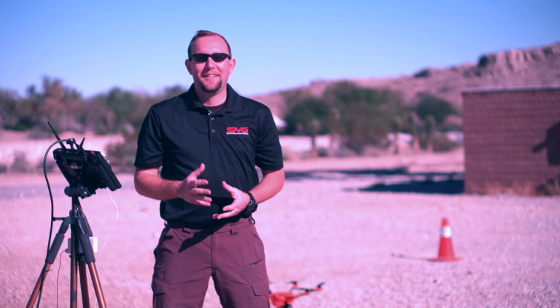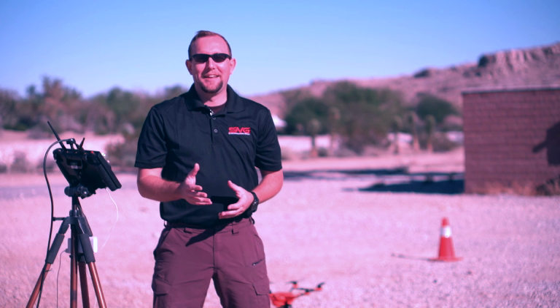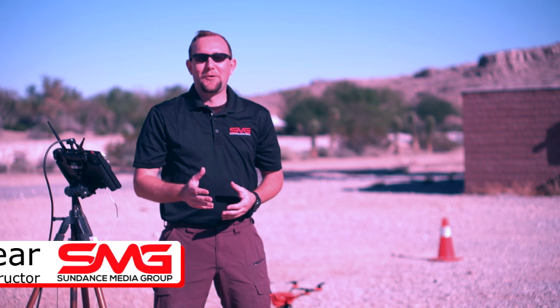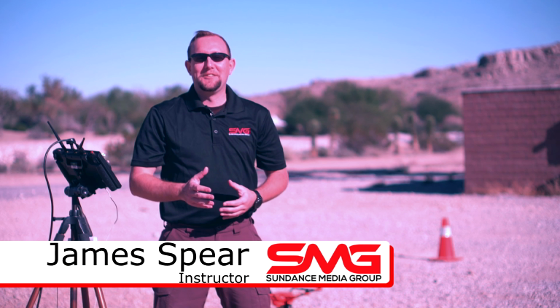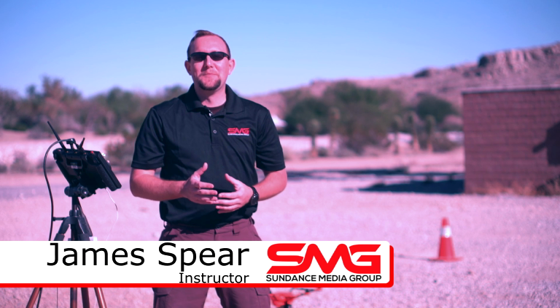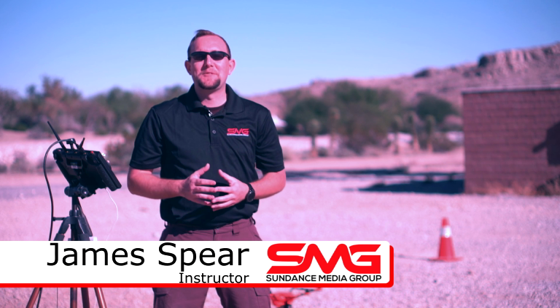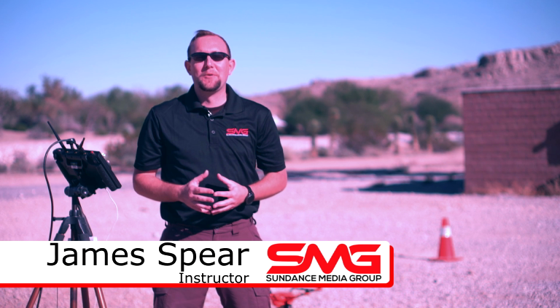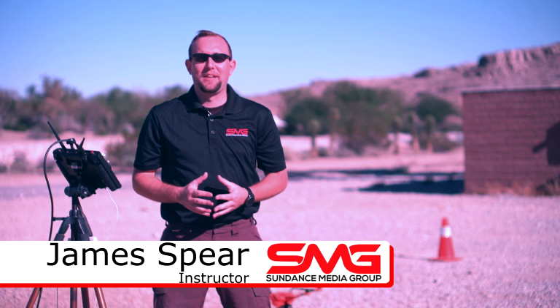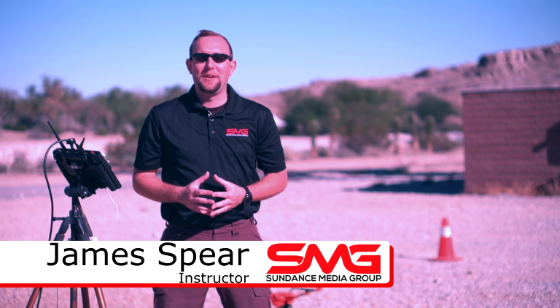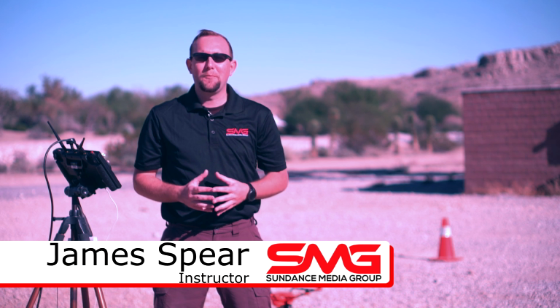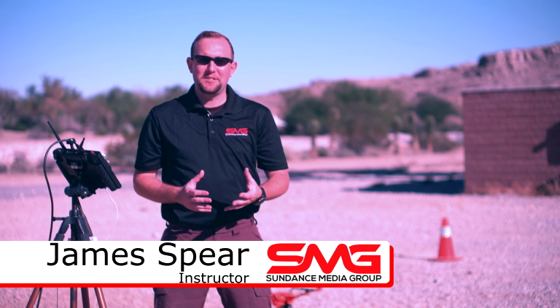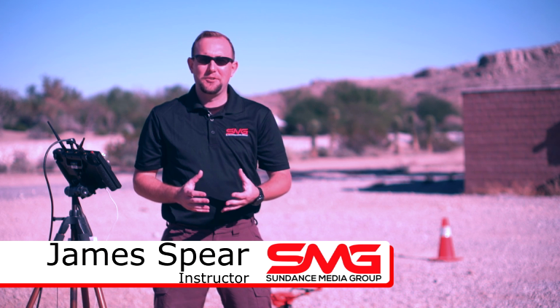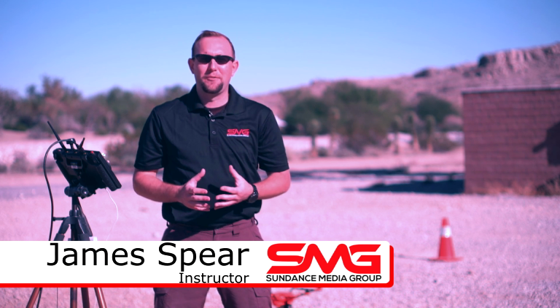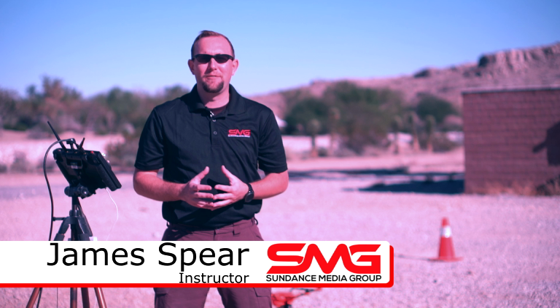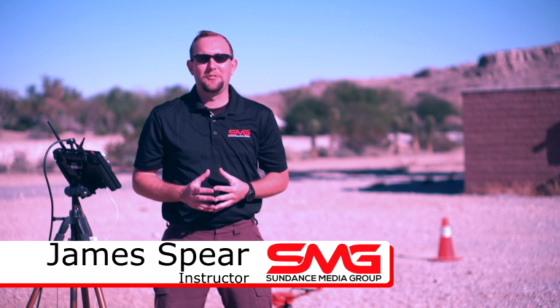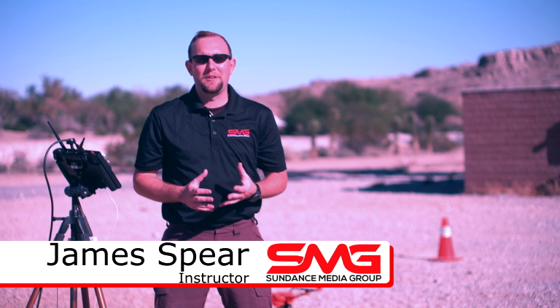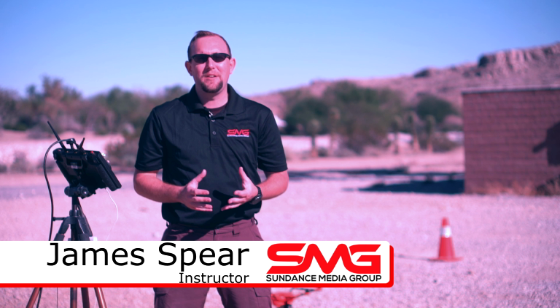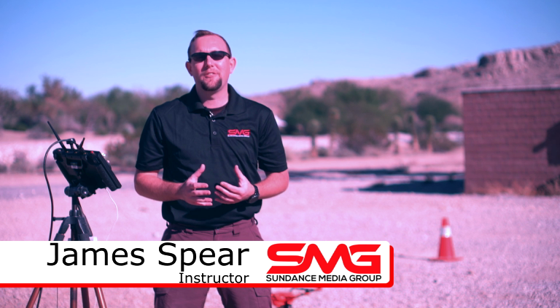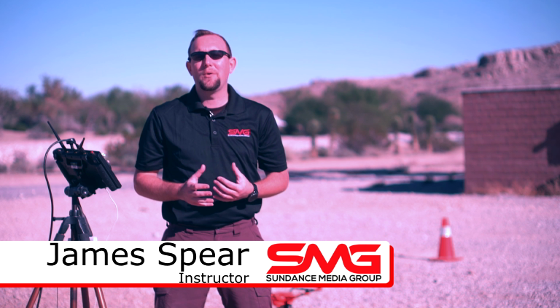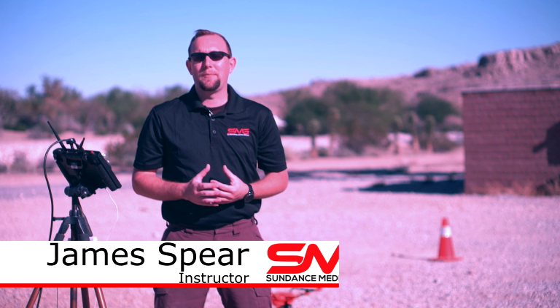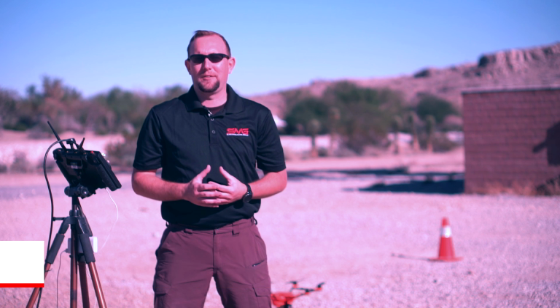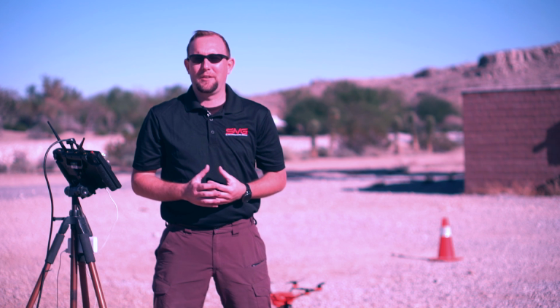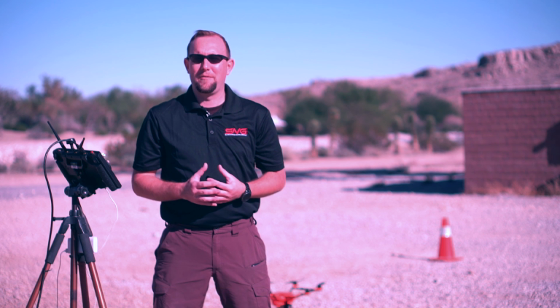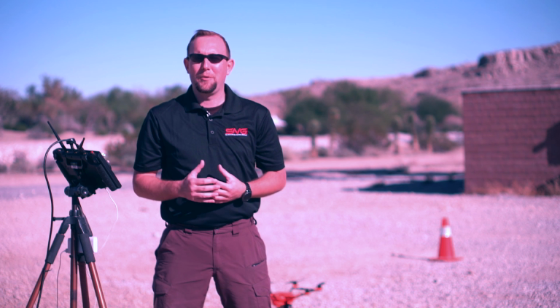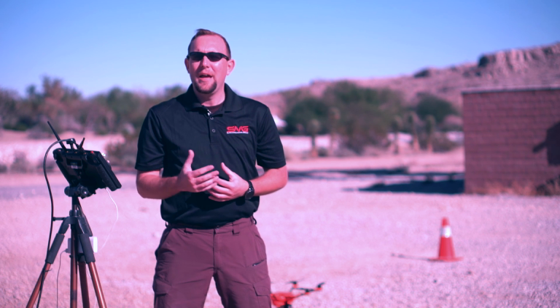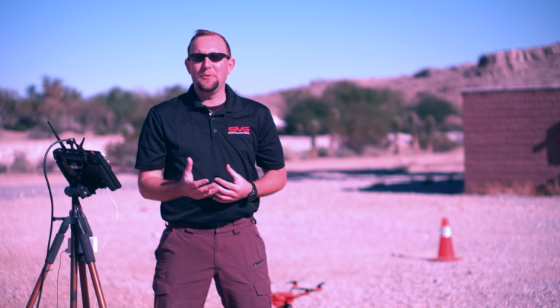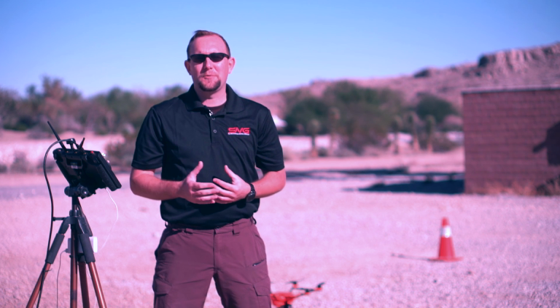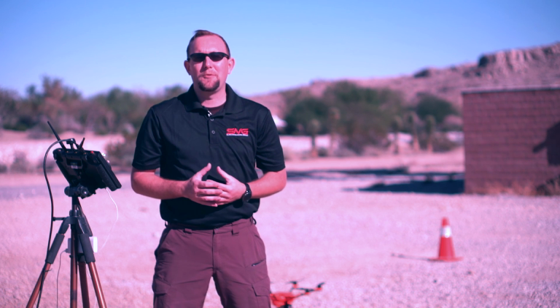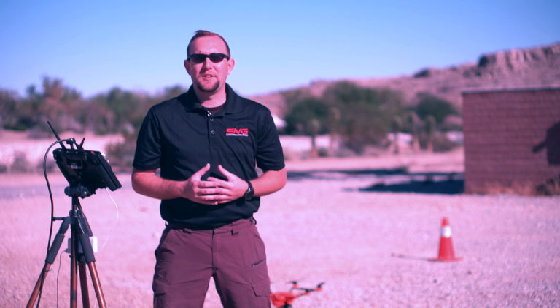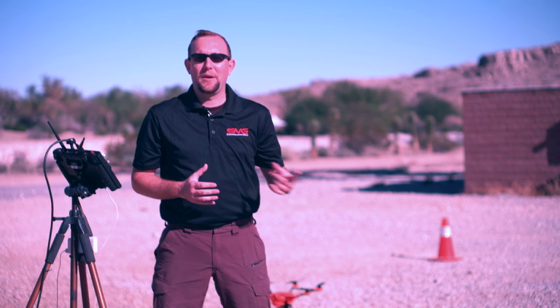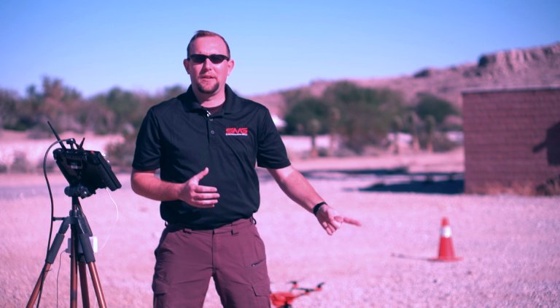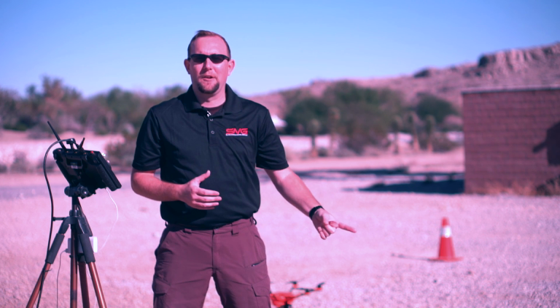Thank you for watching. I'm James Sparrow with Sundance Media Group. Please stay tuned for more videos about Yuneec and other UAV products as they become available, and please subscribe to our channel by clicking here.